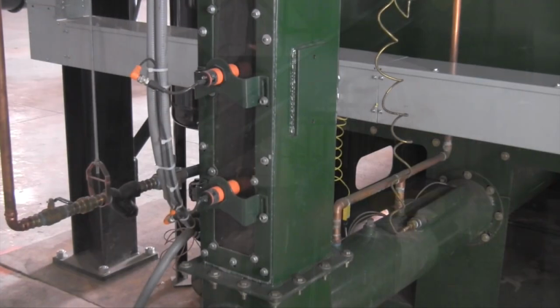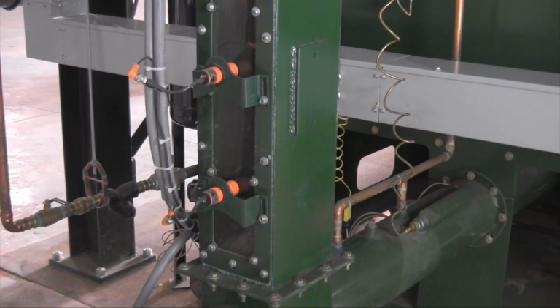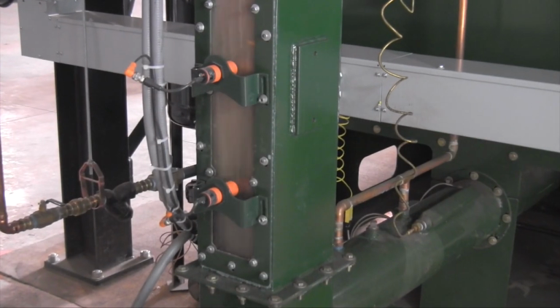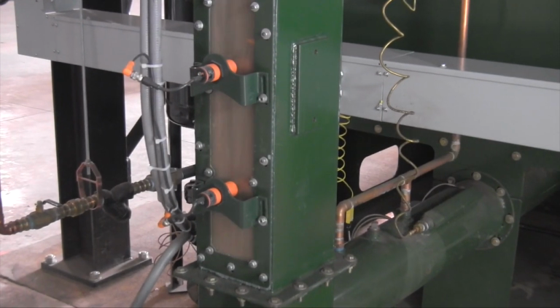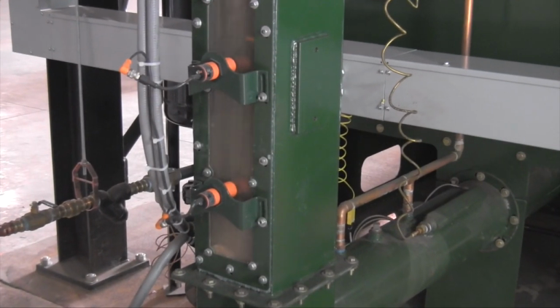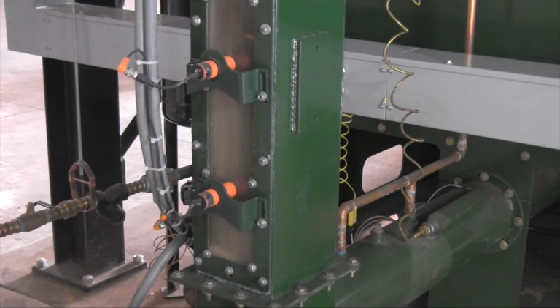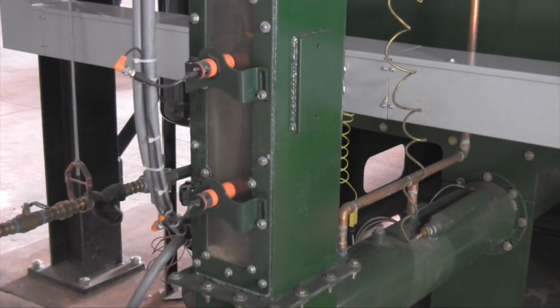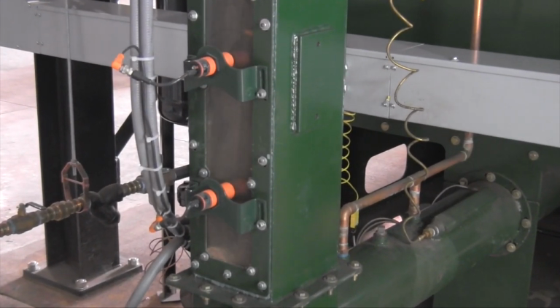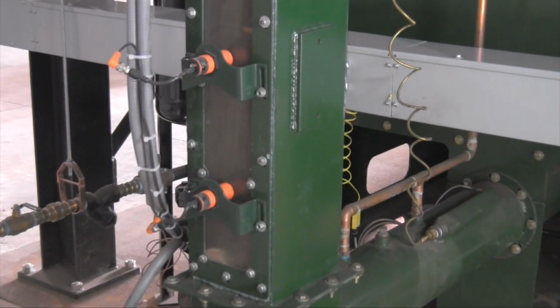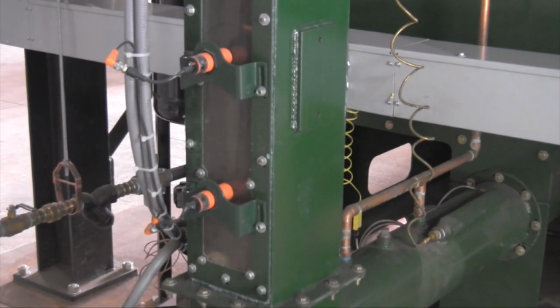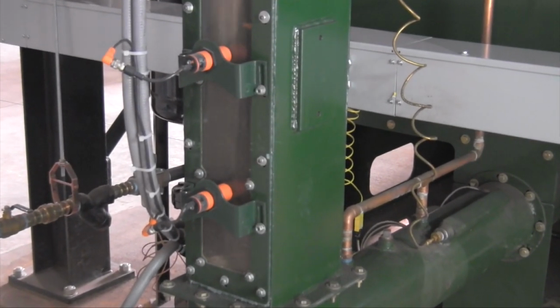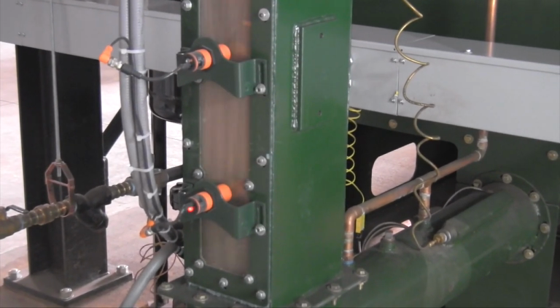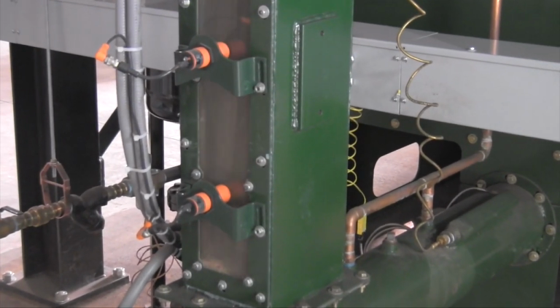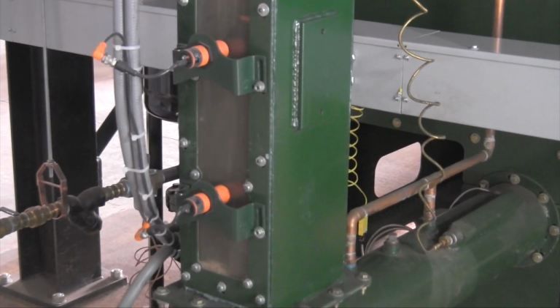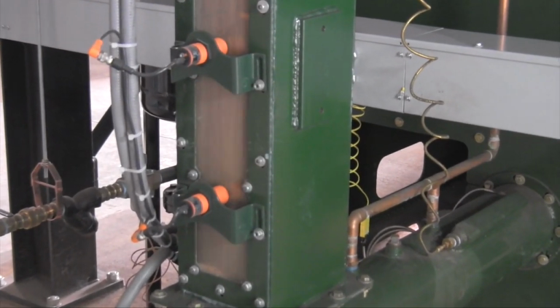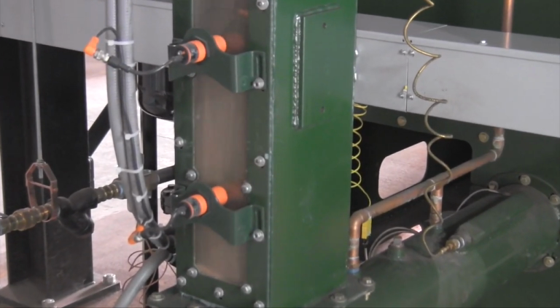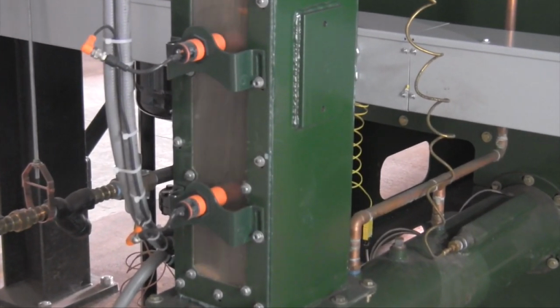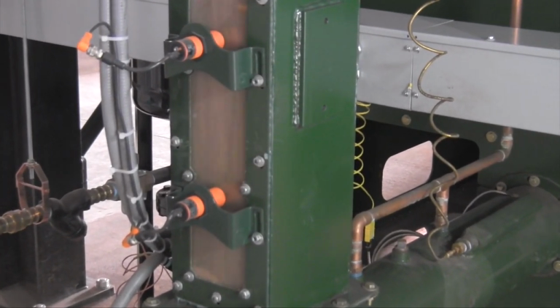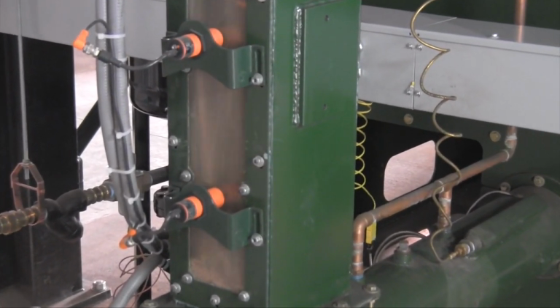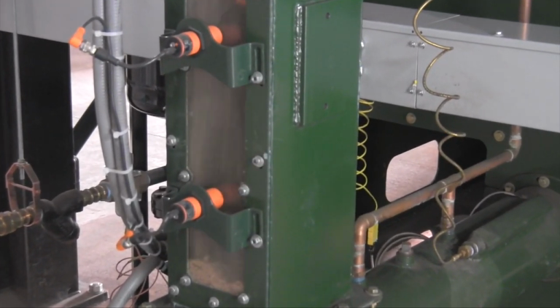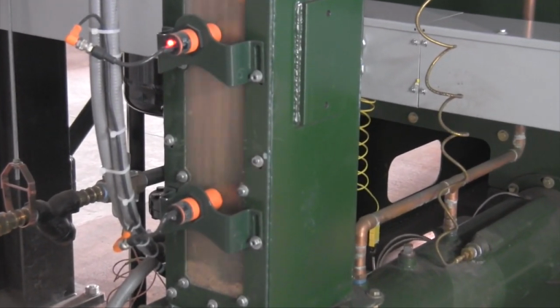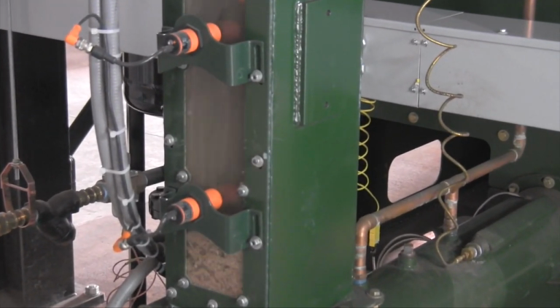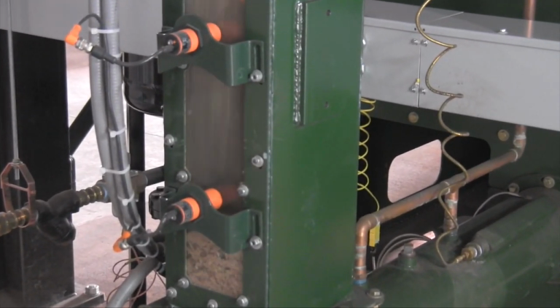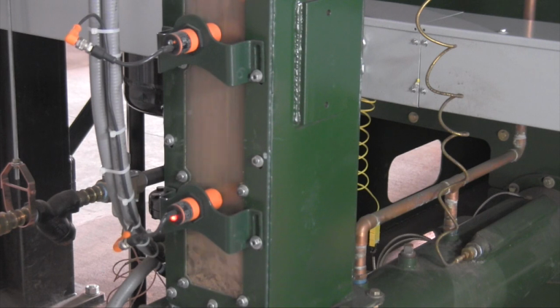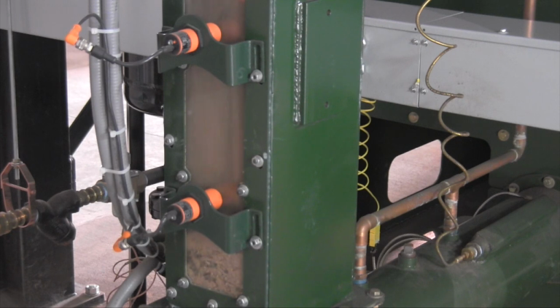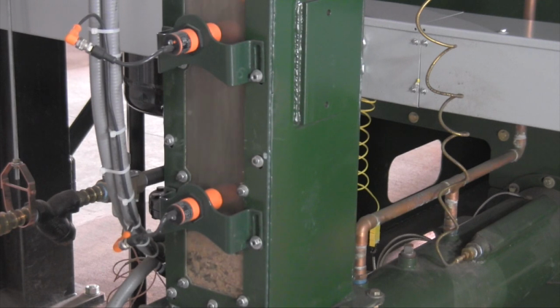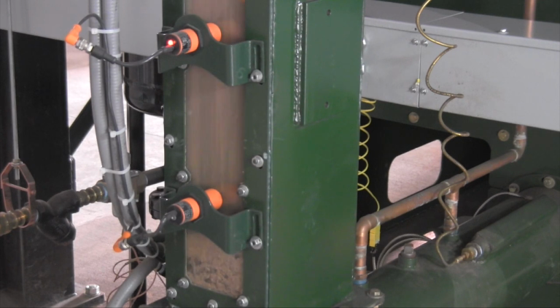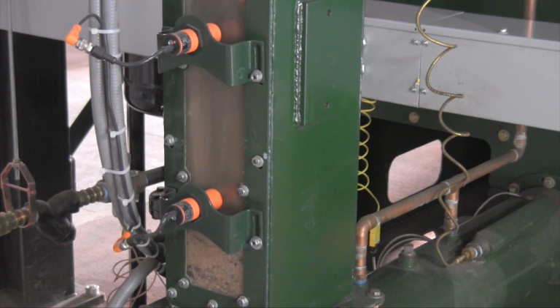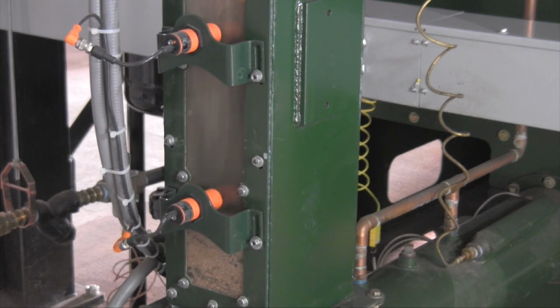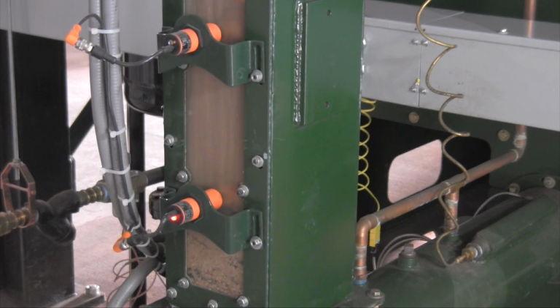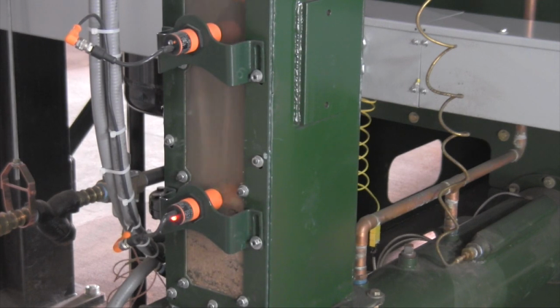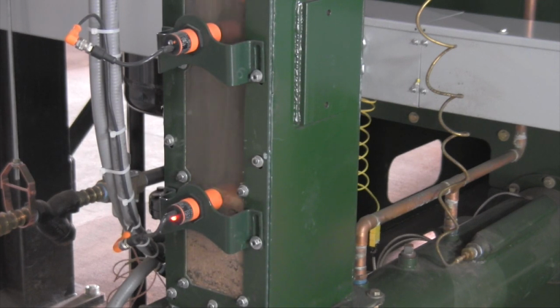A chute, equipped with PhotoEyes, automatically operates all equipment used to transfer the biomass fuel.